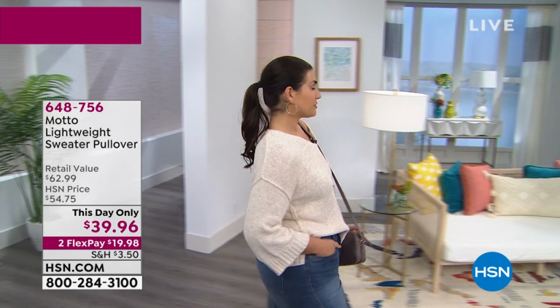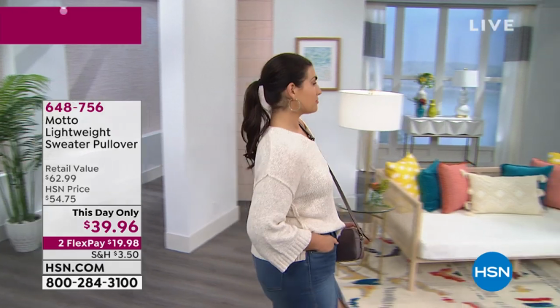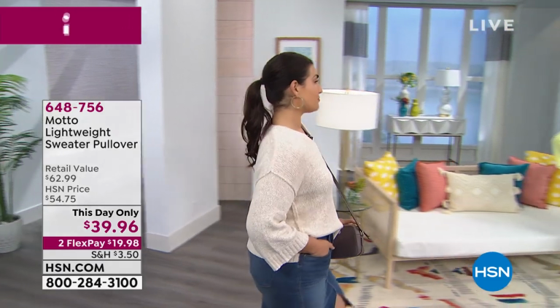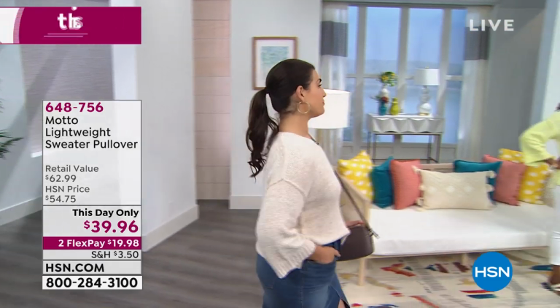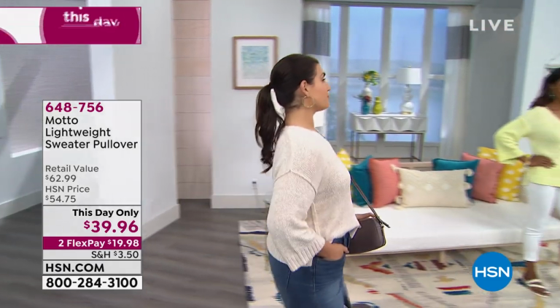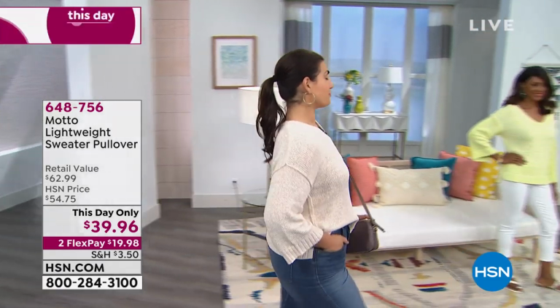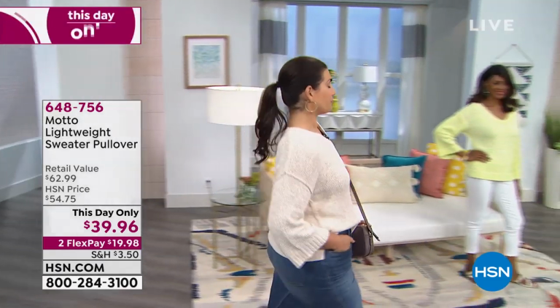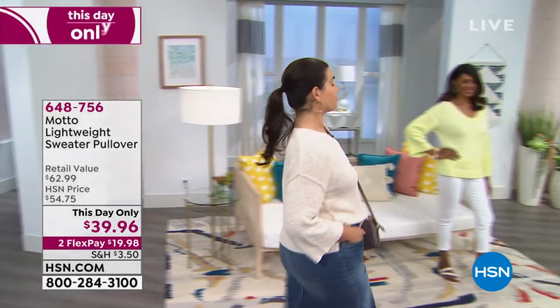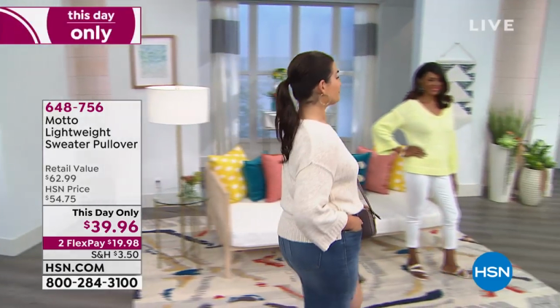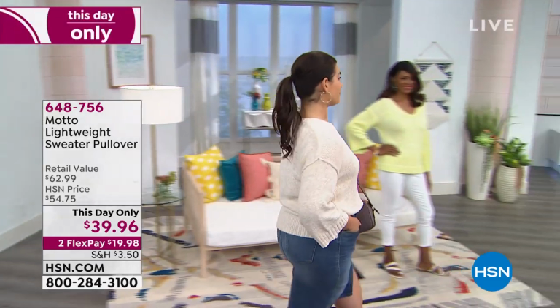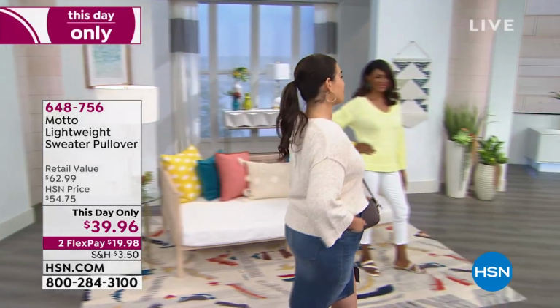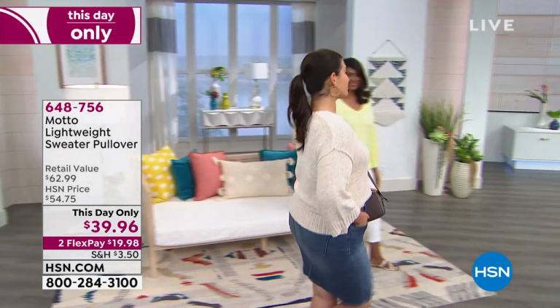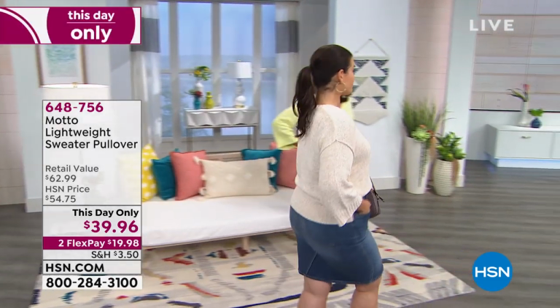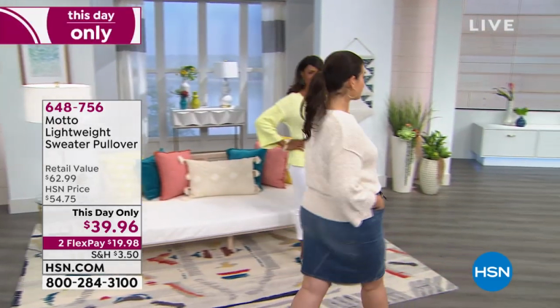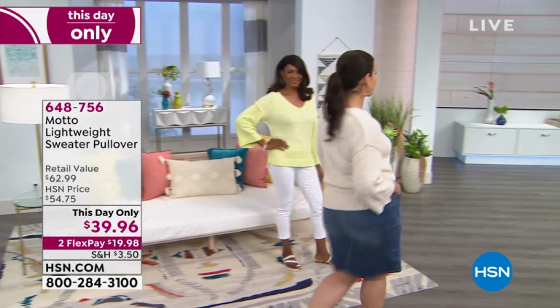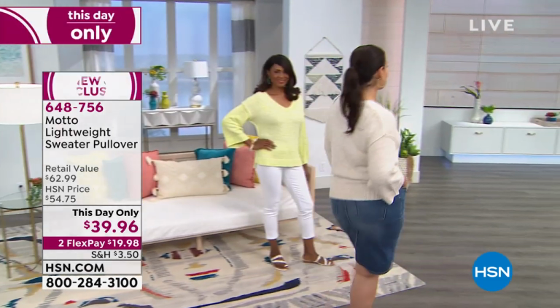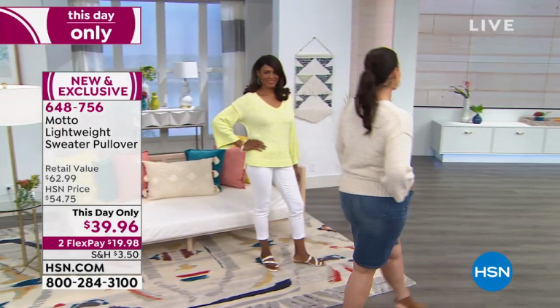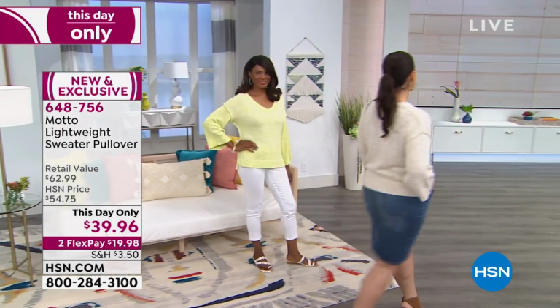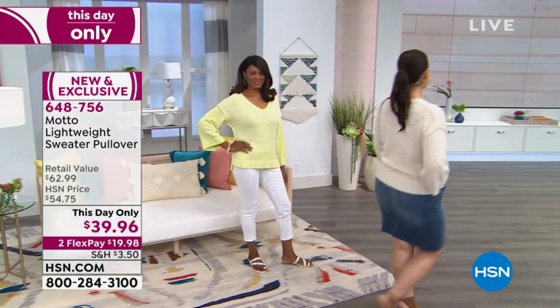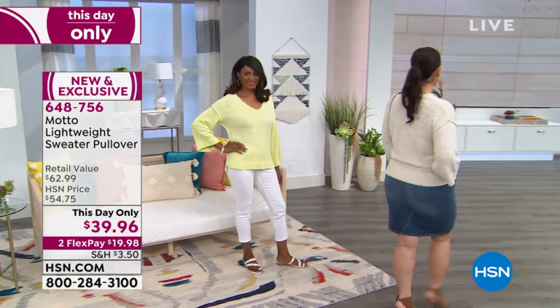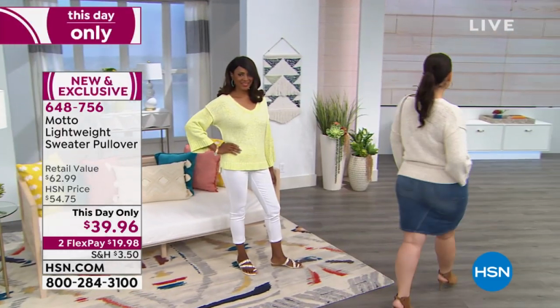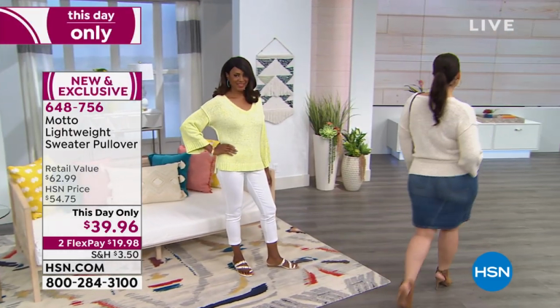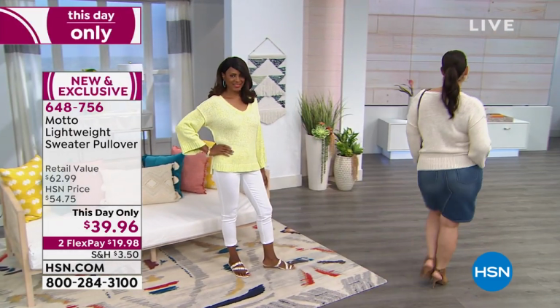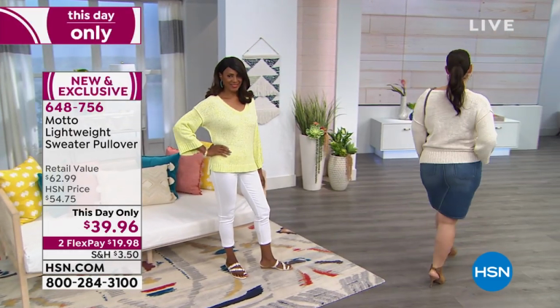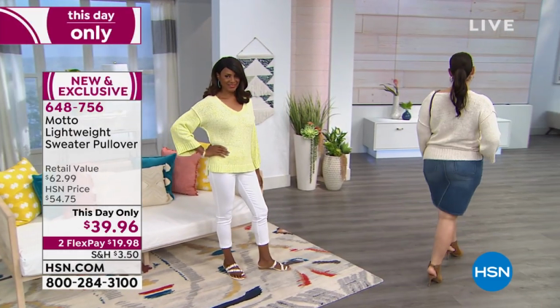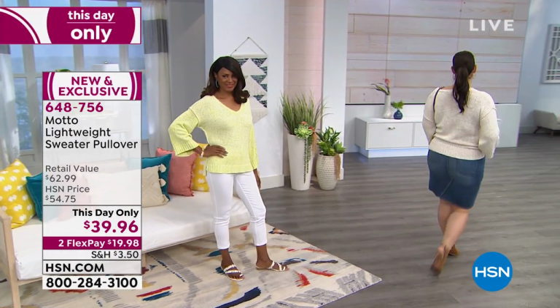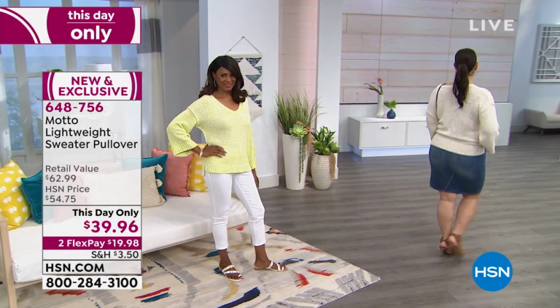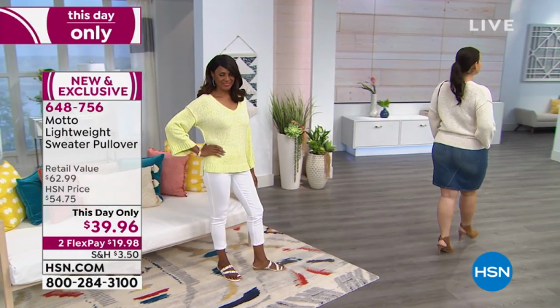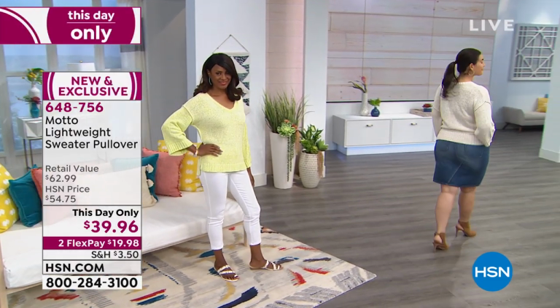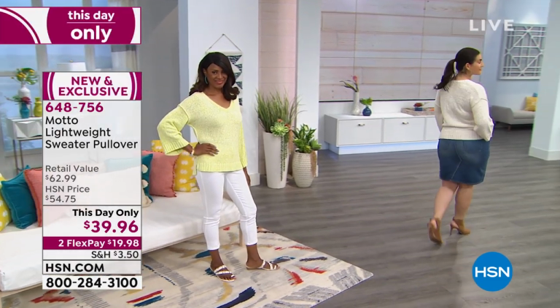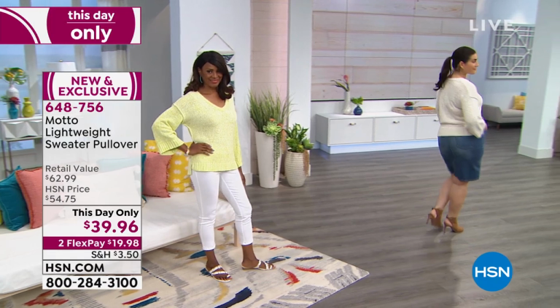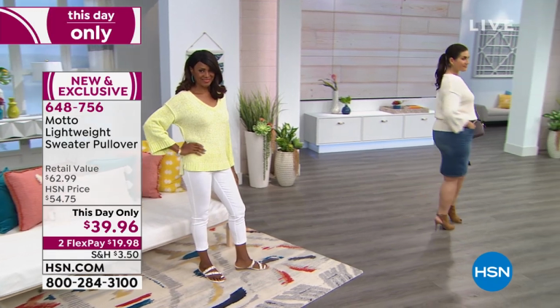The price that you see, $39.96, is only good for today. After today, the price goes away.